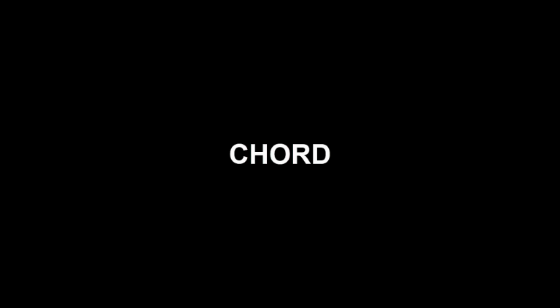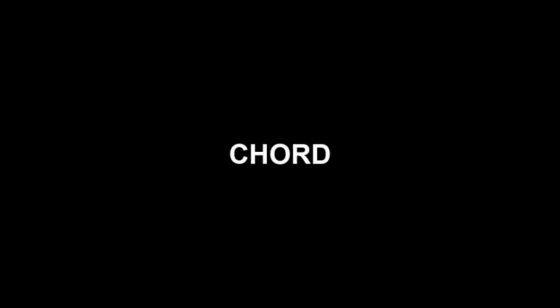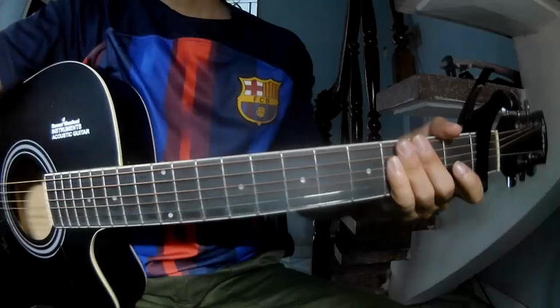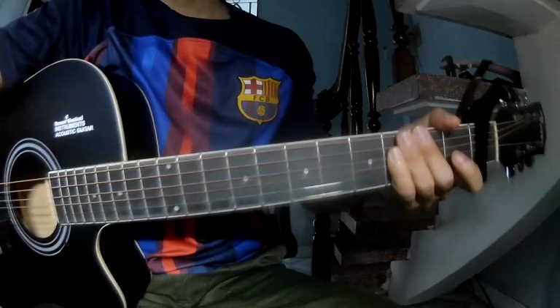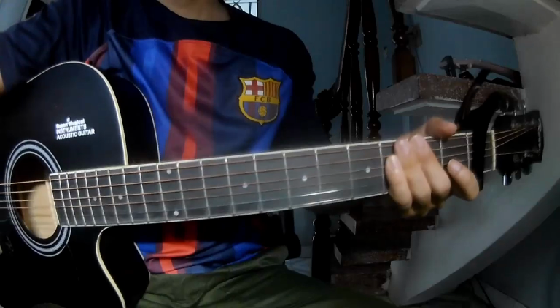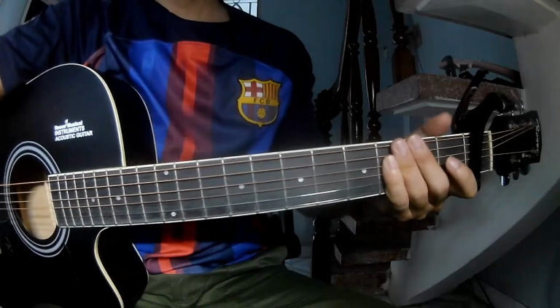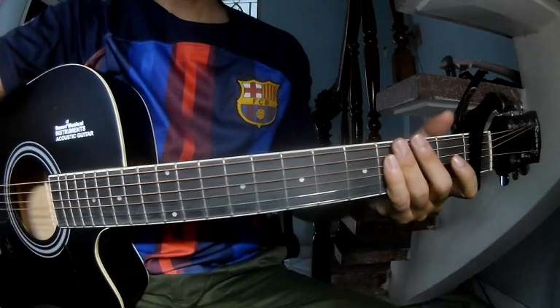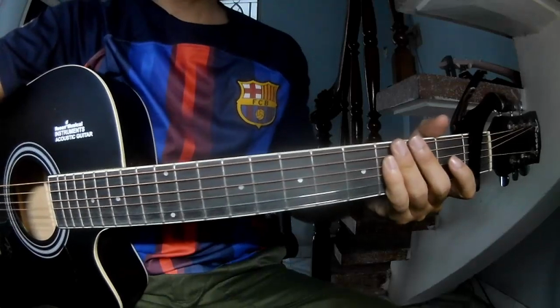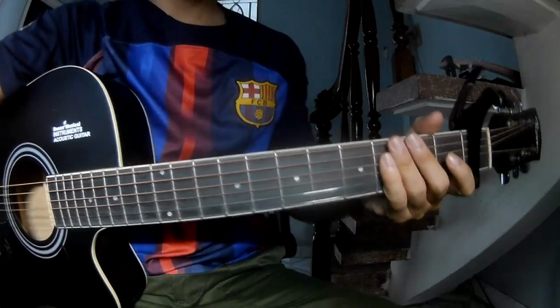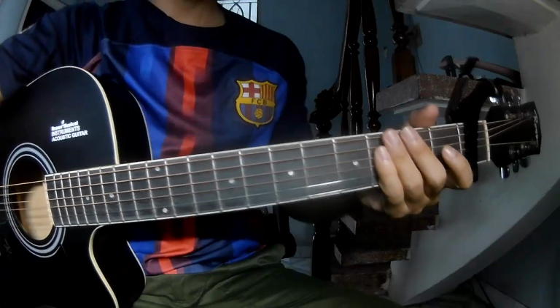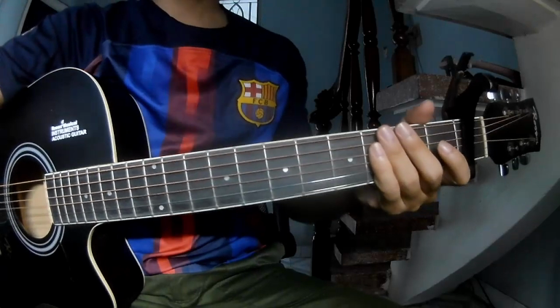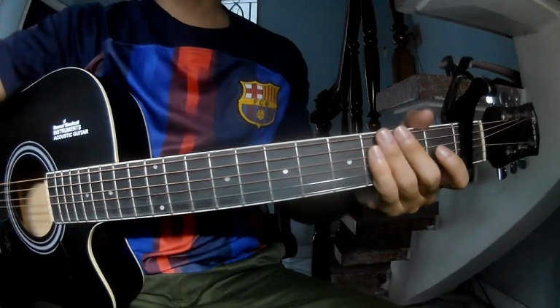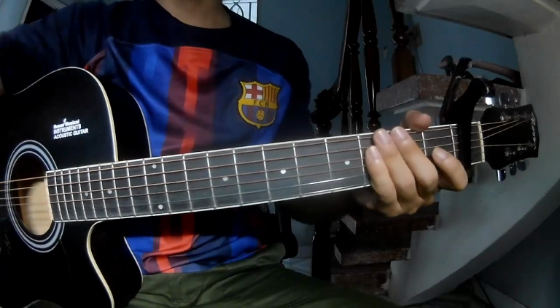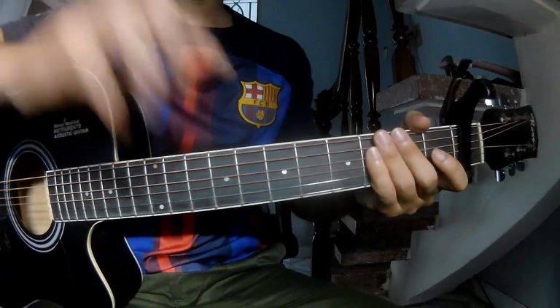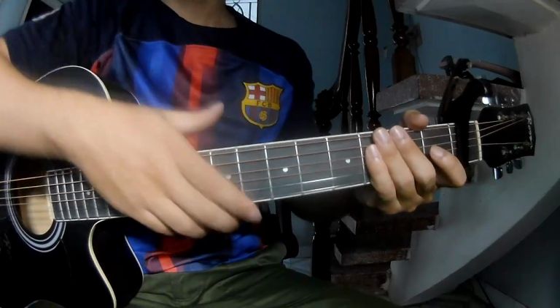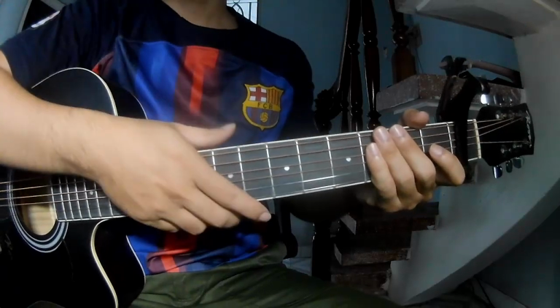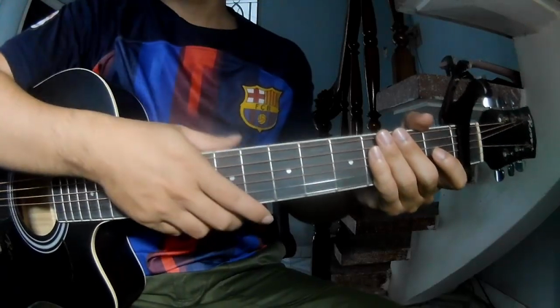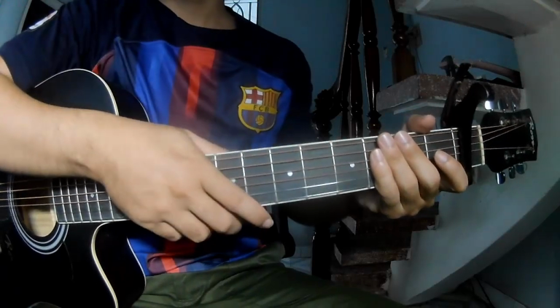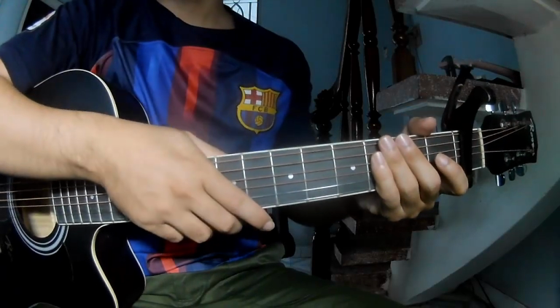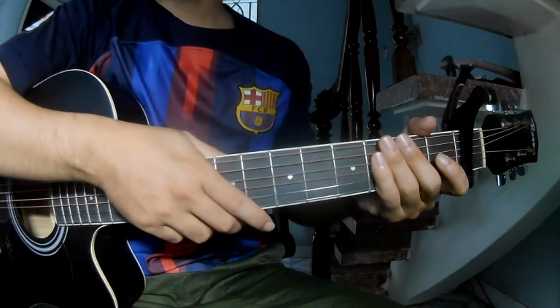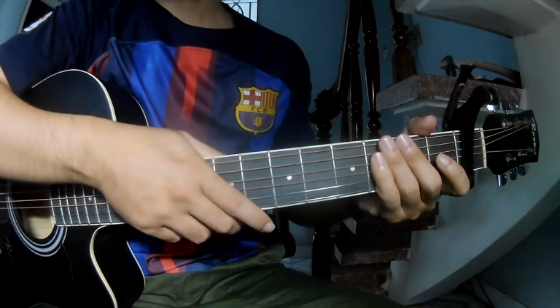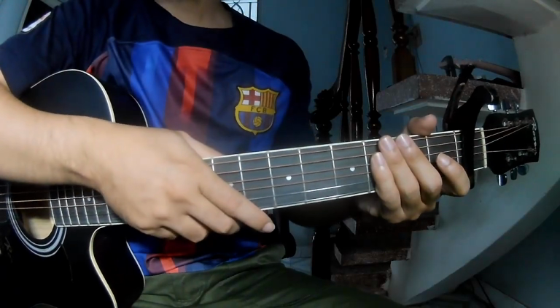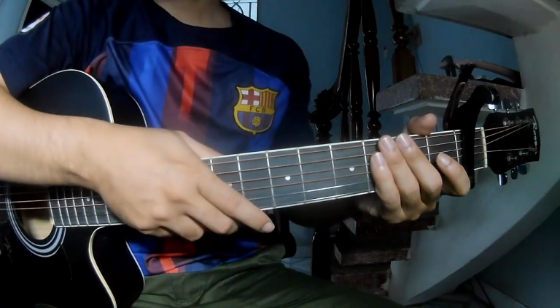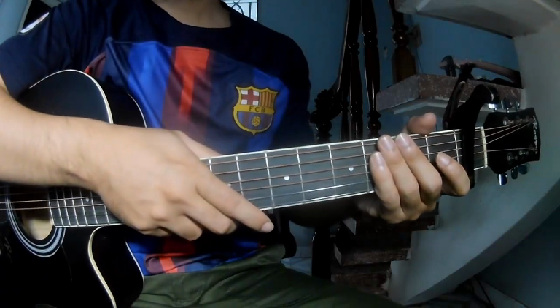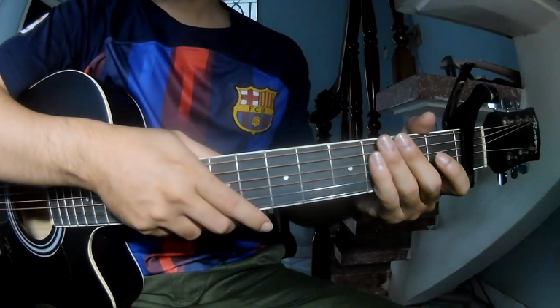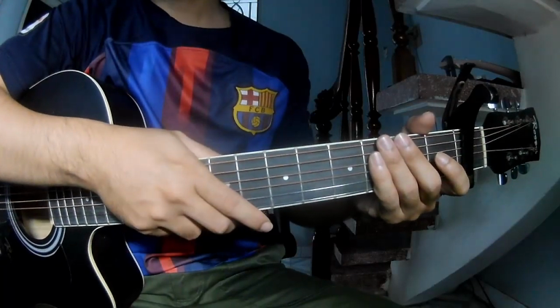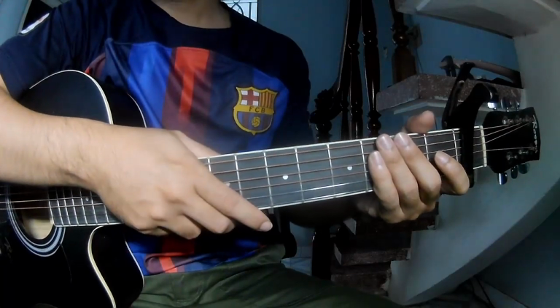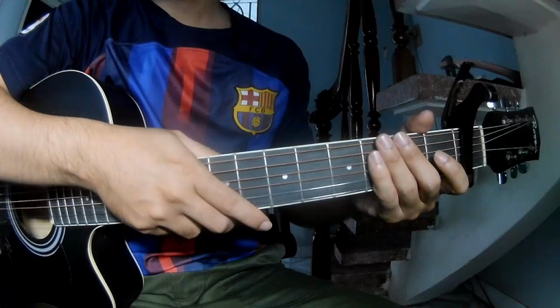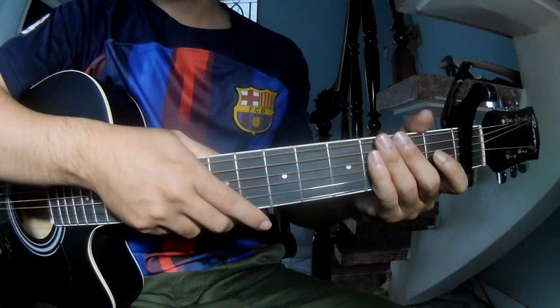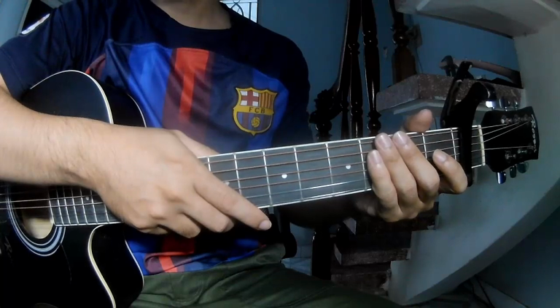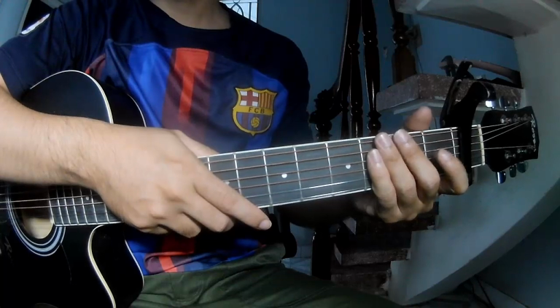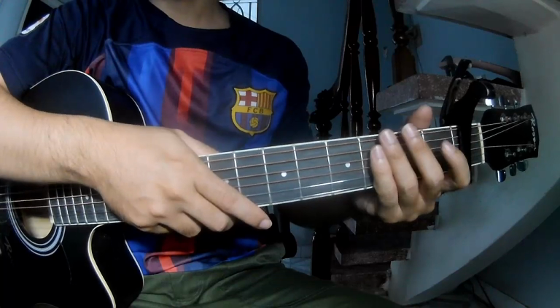Hi everyone, today we'll see how to play guitar 1-2 bass, 3-and-break.